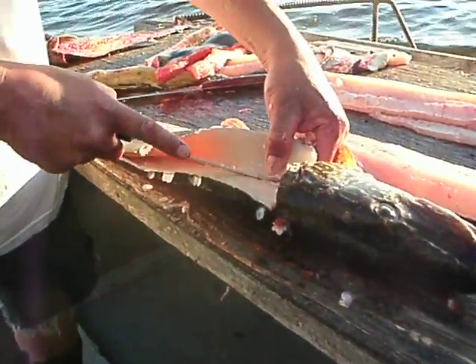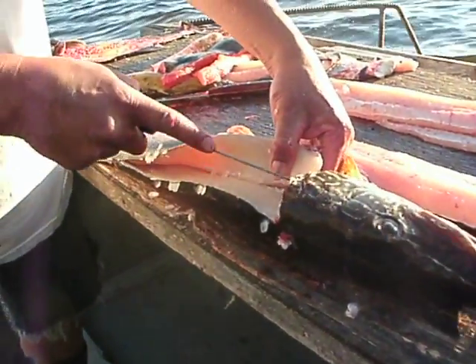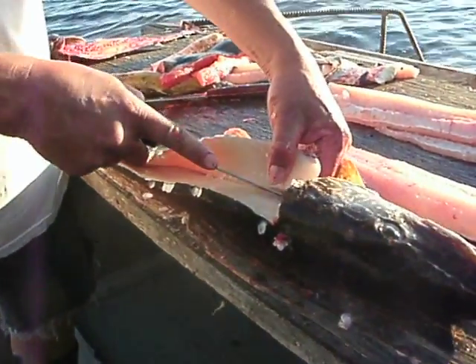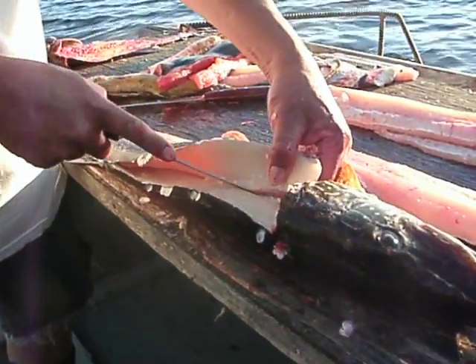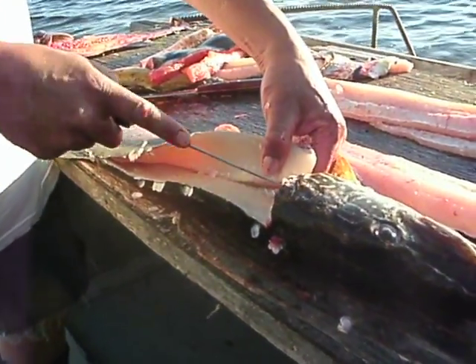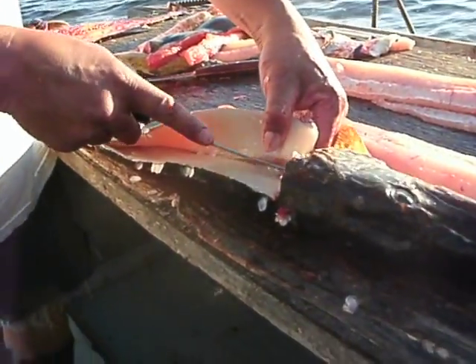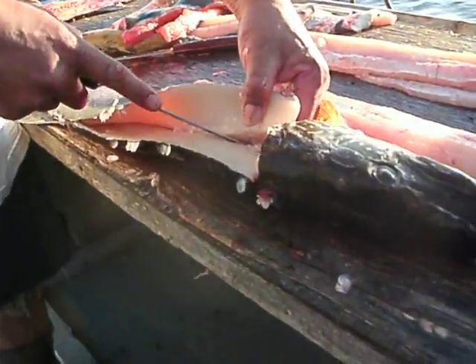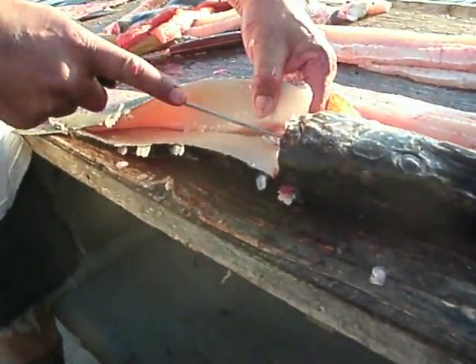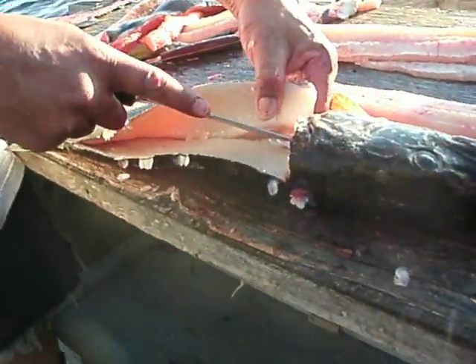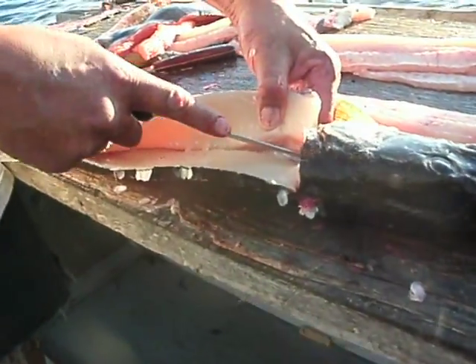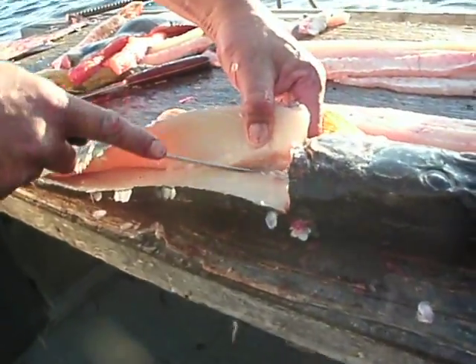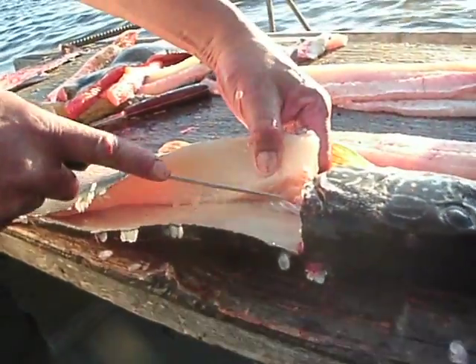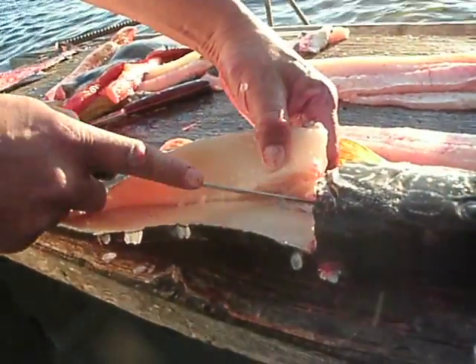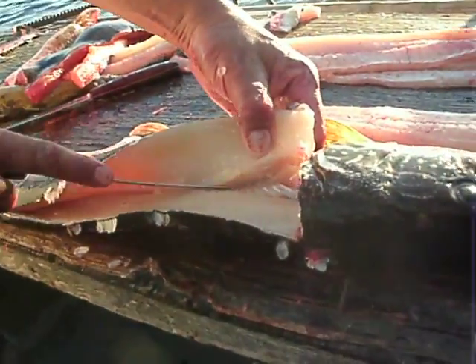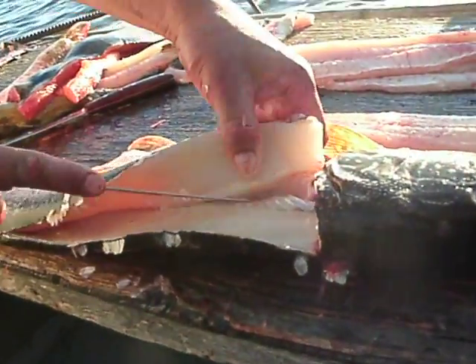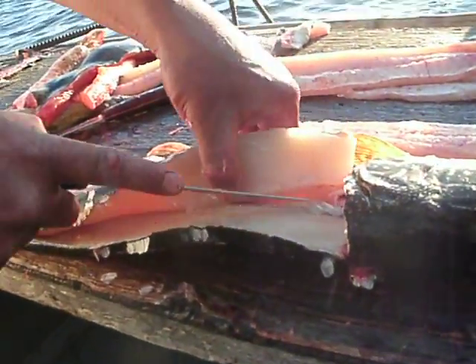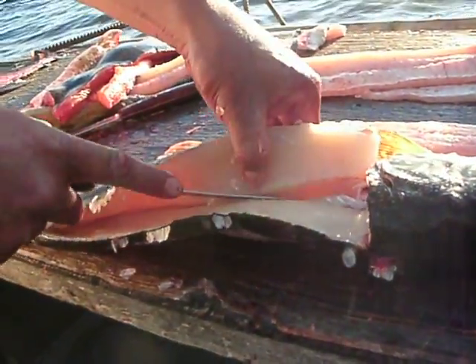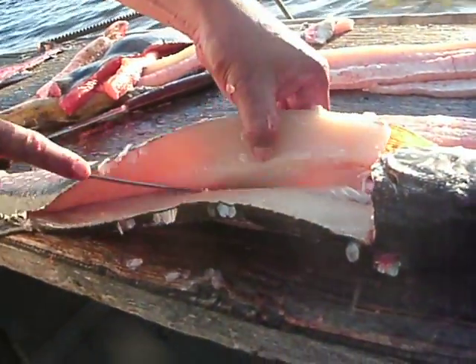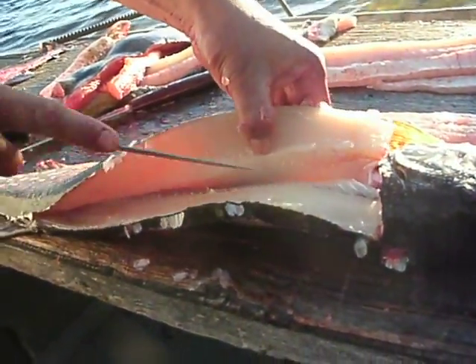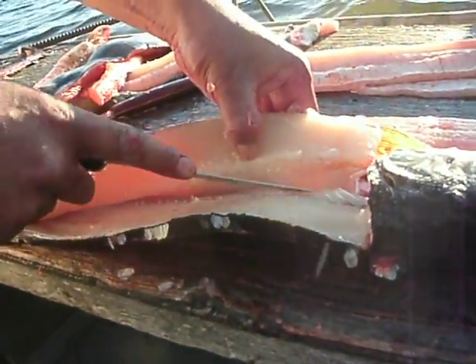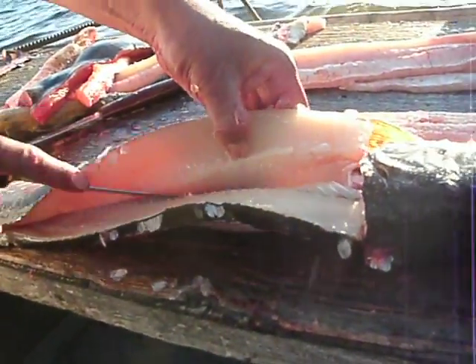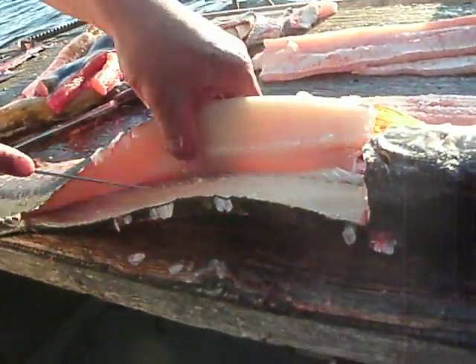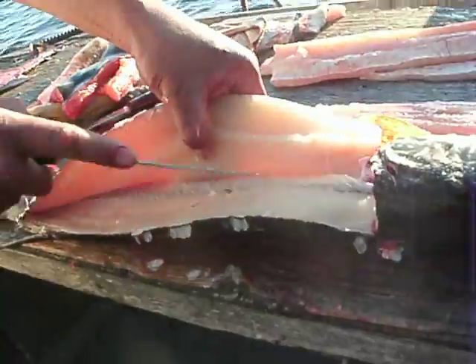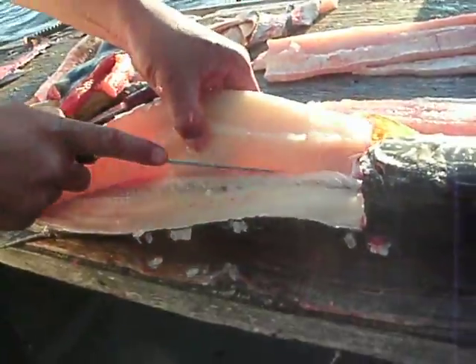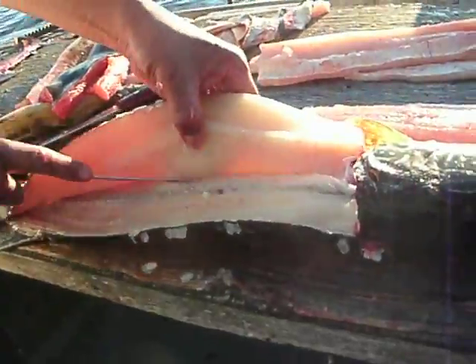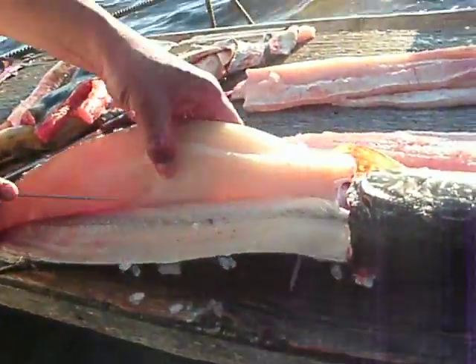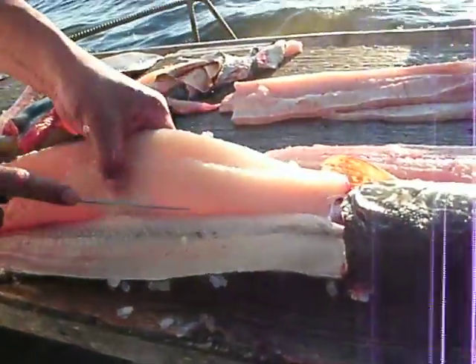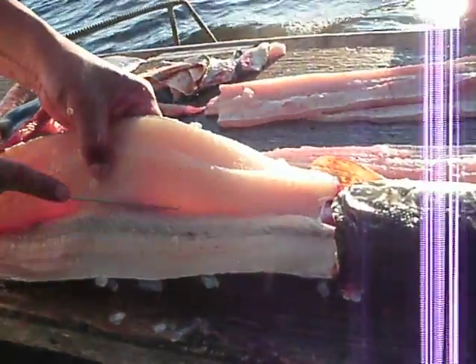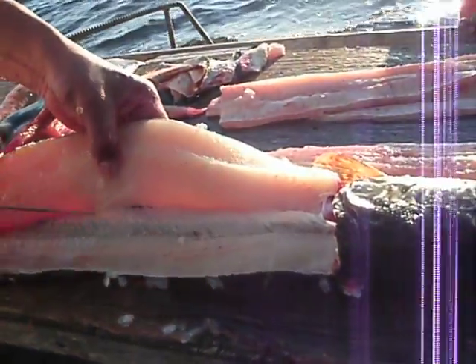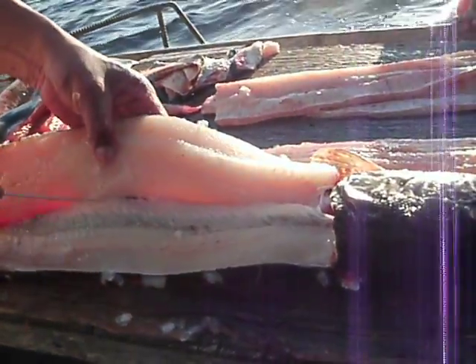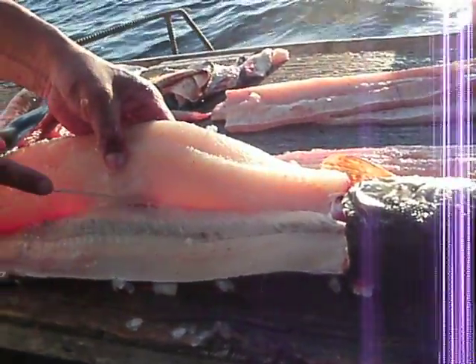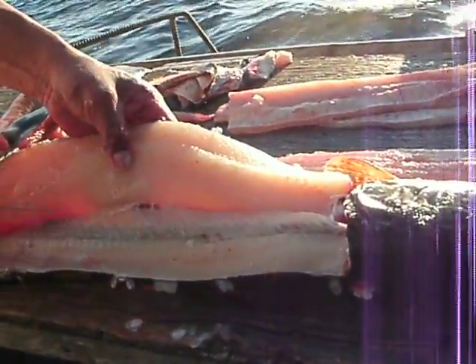There's a white bone there, just cut right through those, take them out later, just go along the side of the ribs.